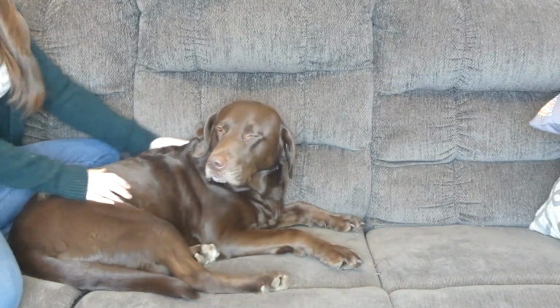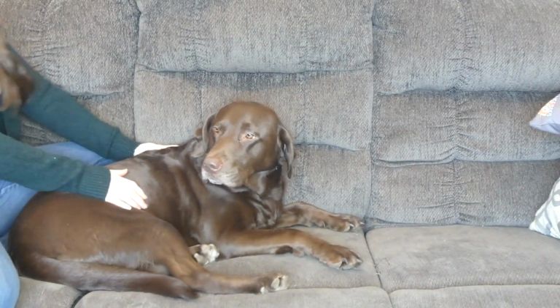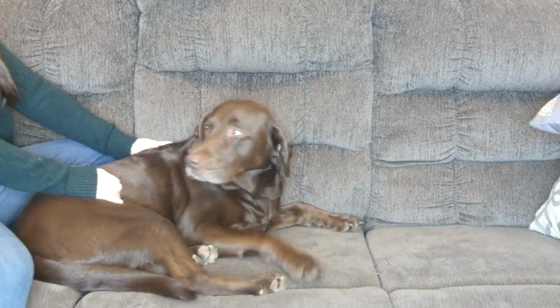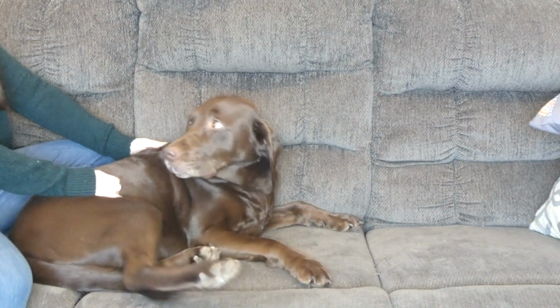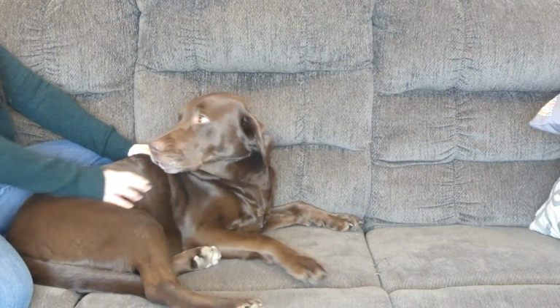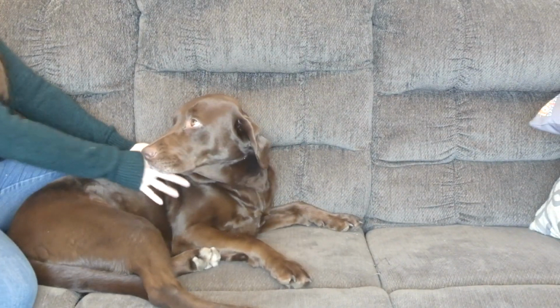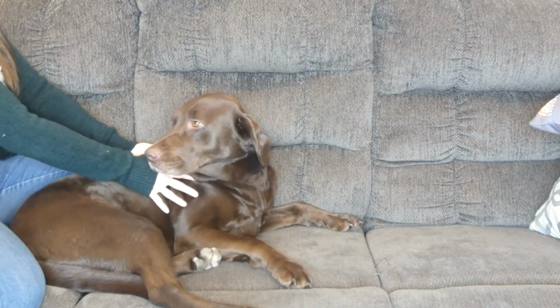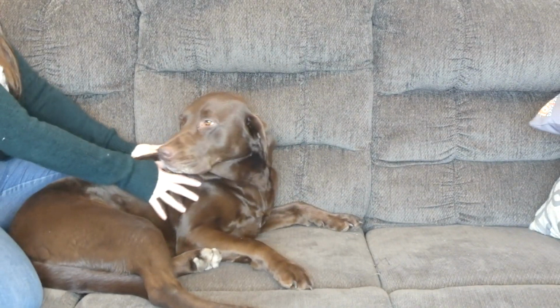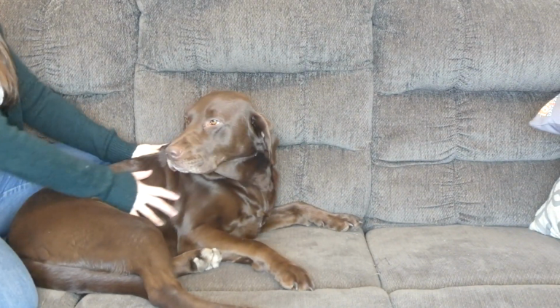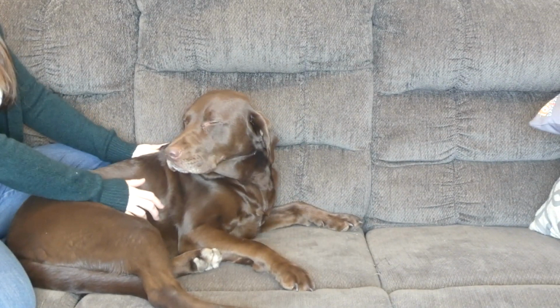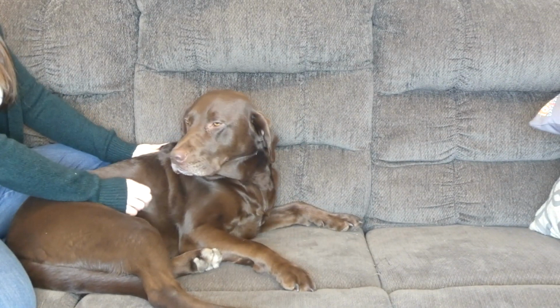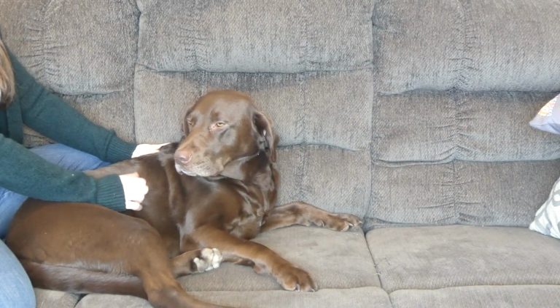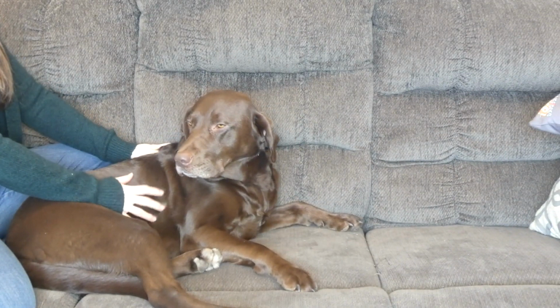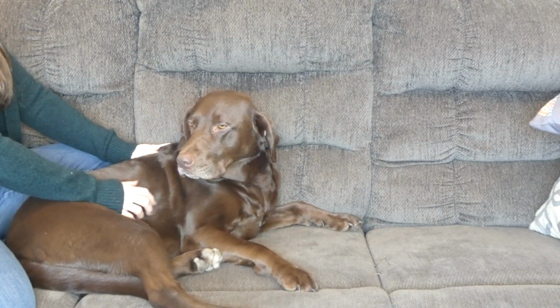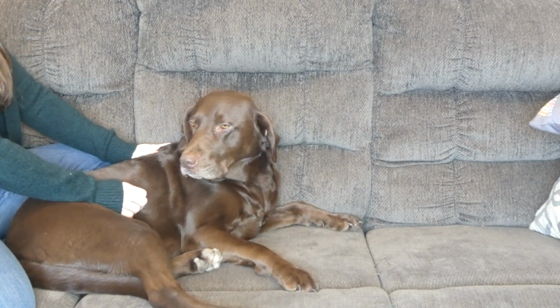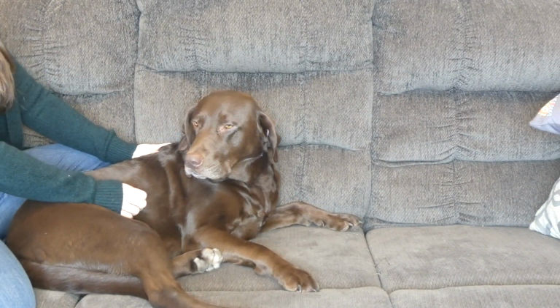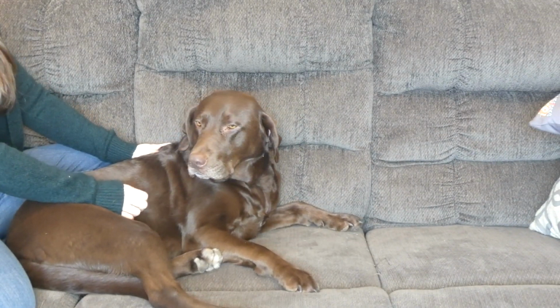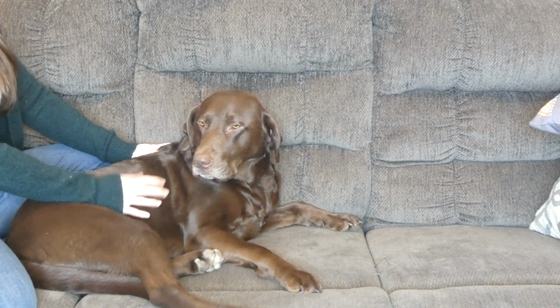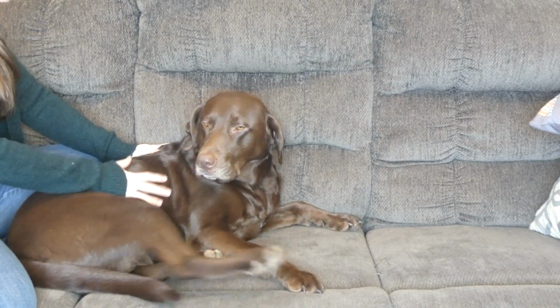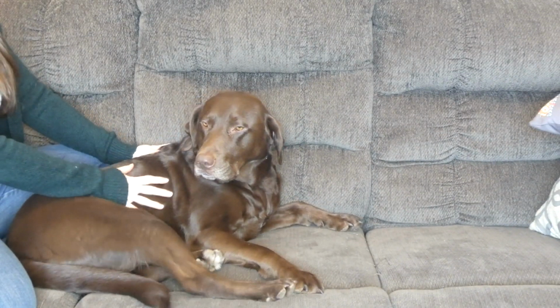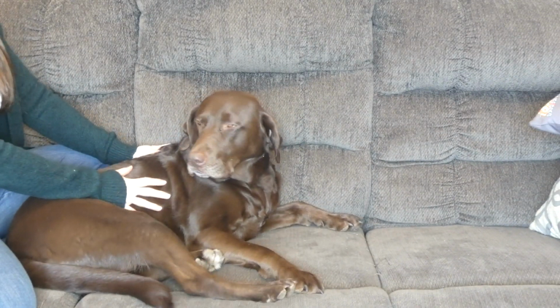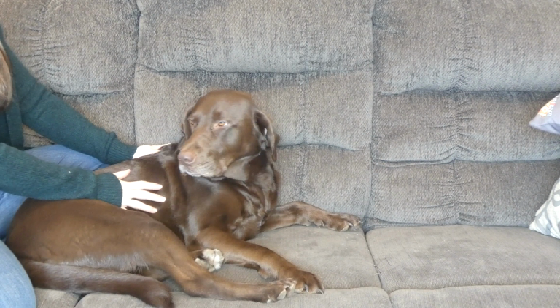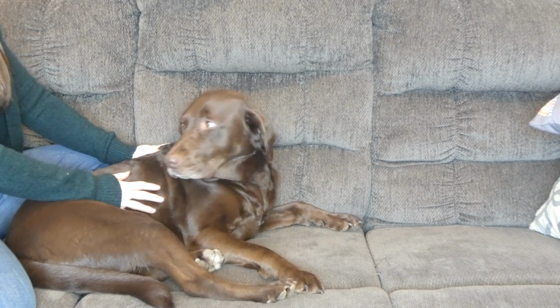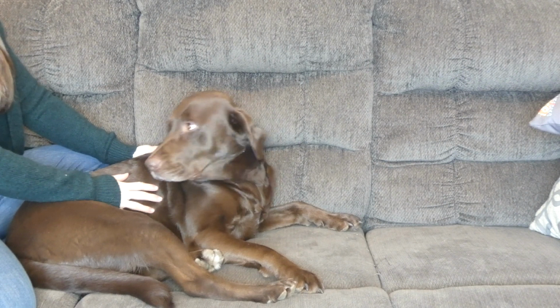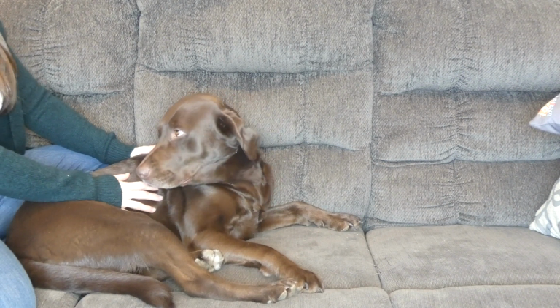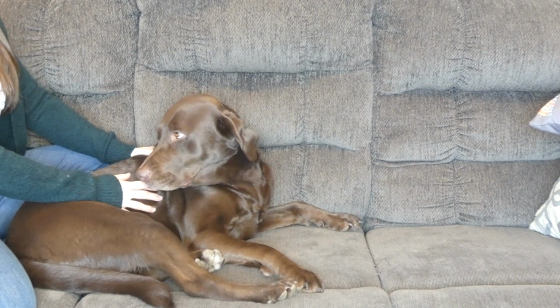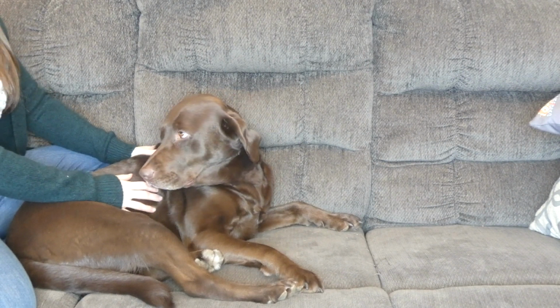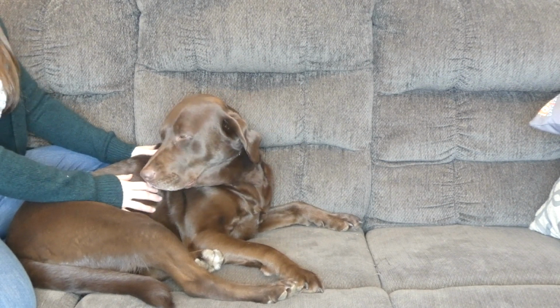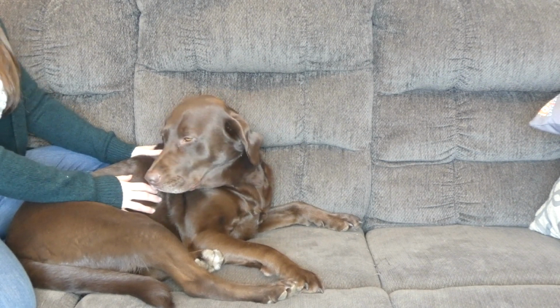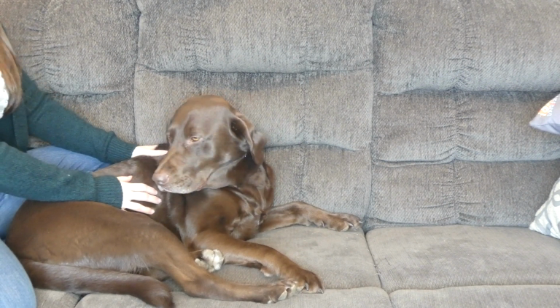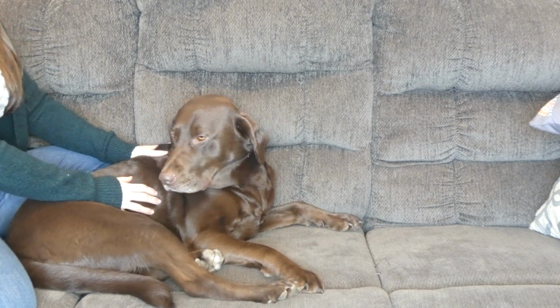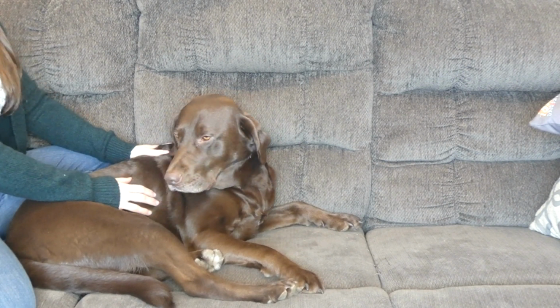Hi everyone, my name is Samantha. This is my chocolate lab, Sadie, and today I'm going to talk to you about how to tell if your dog has a cold.